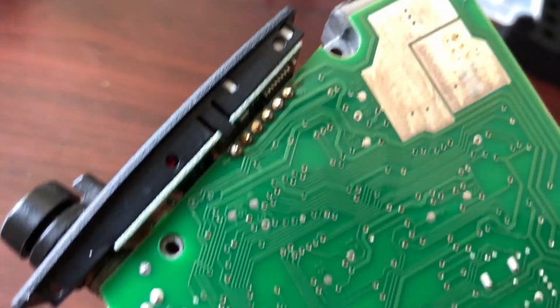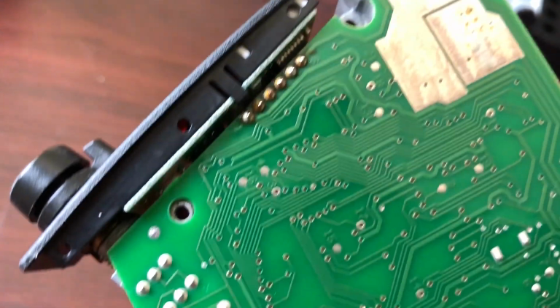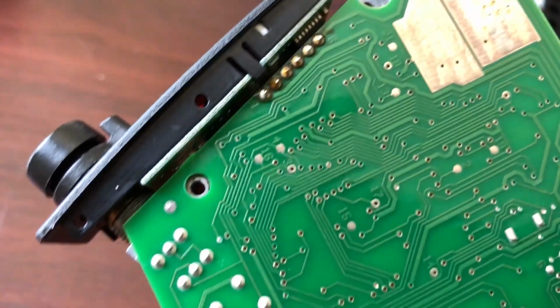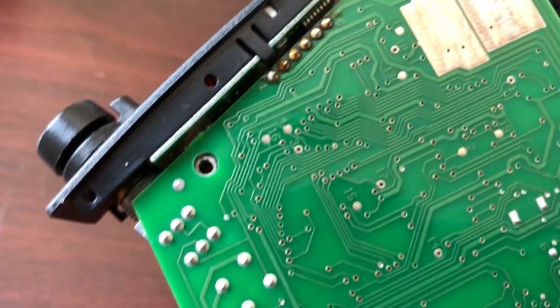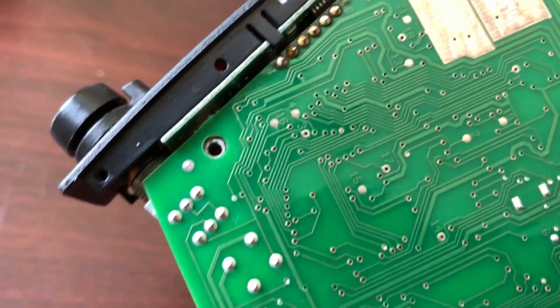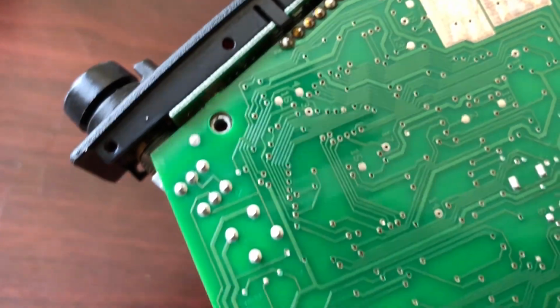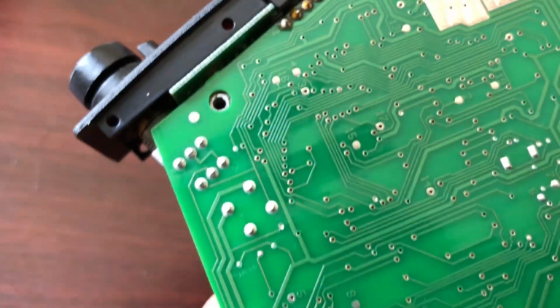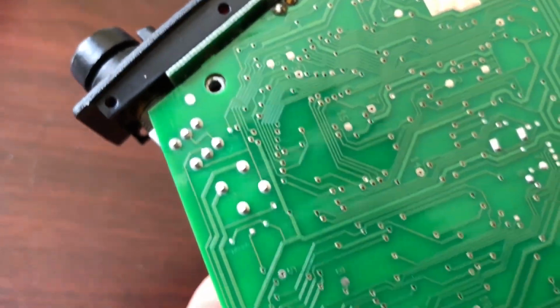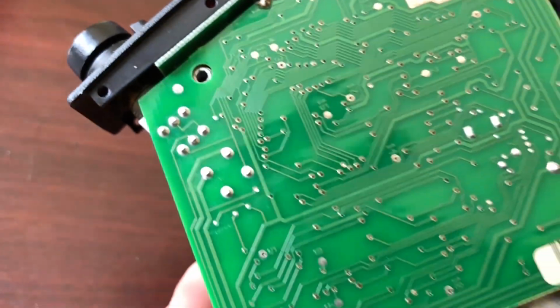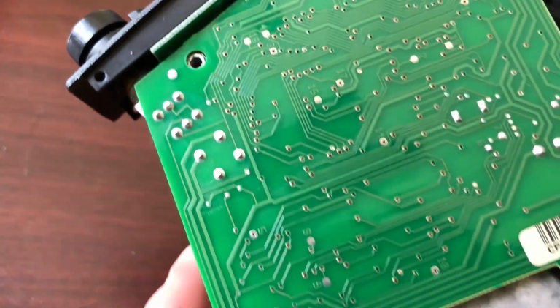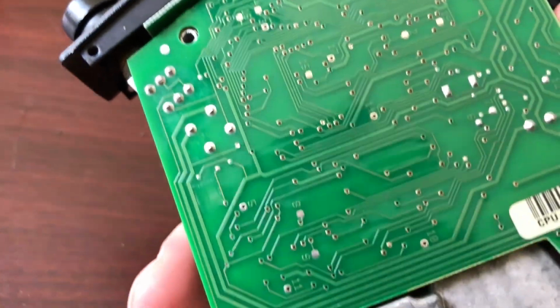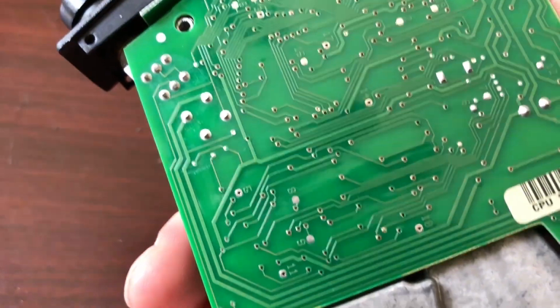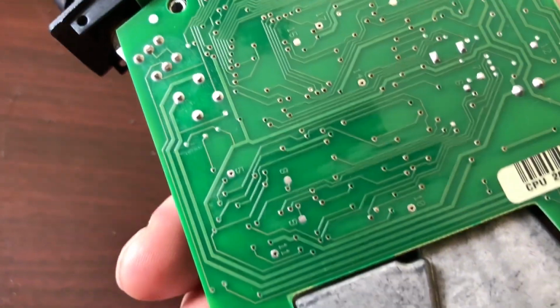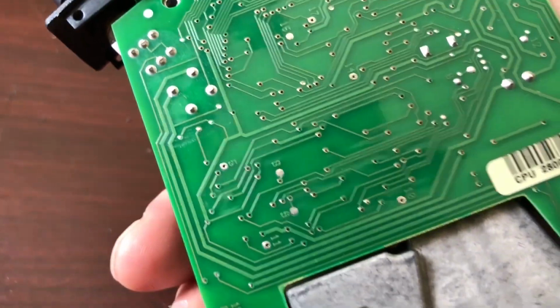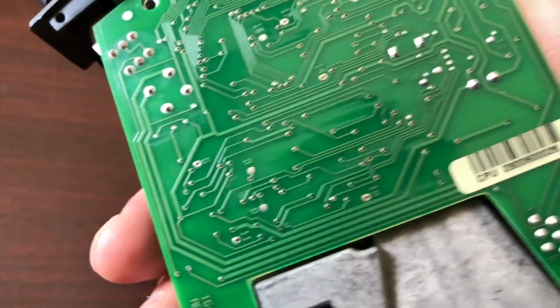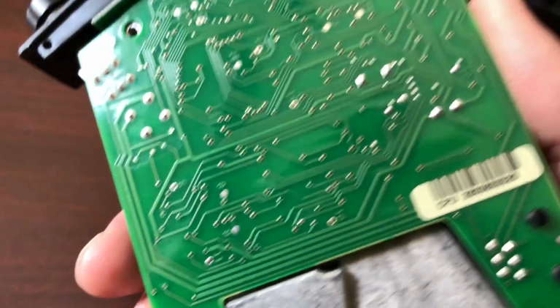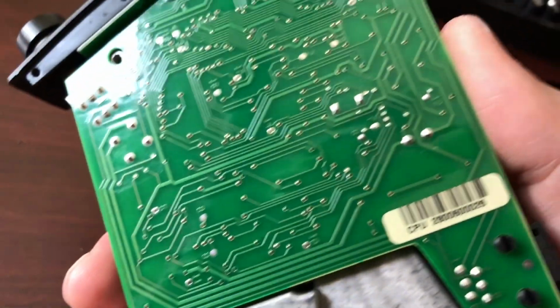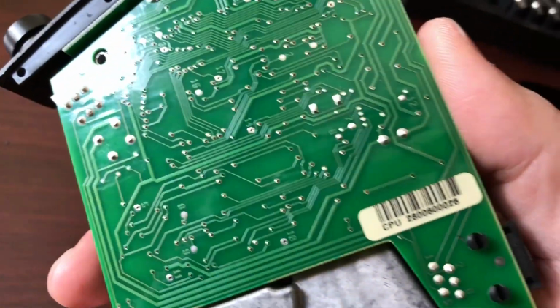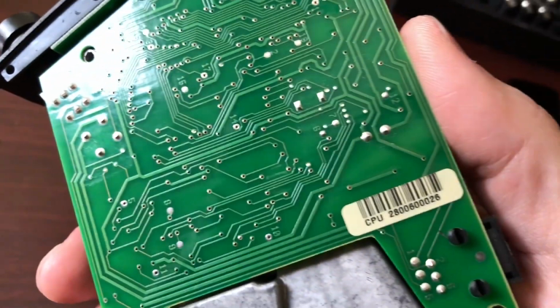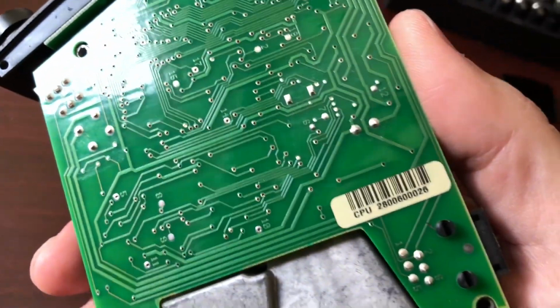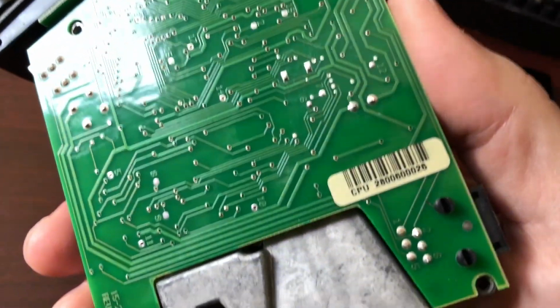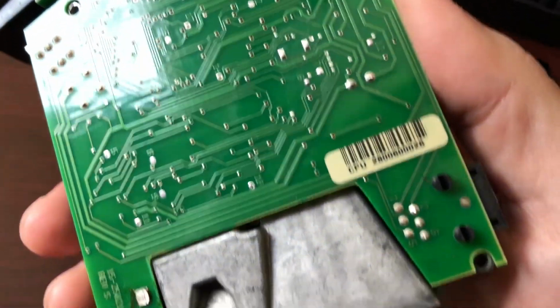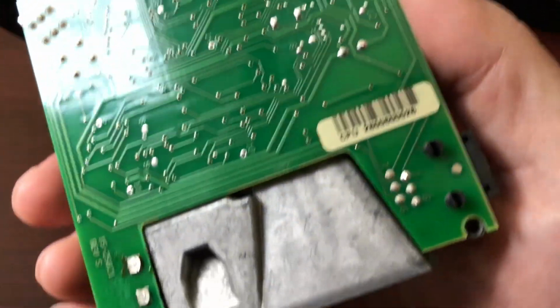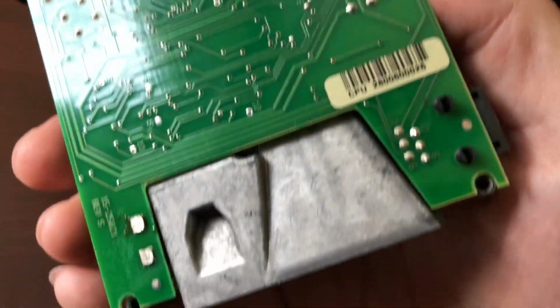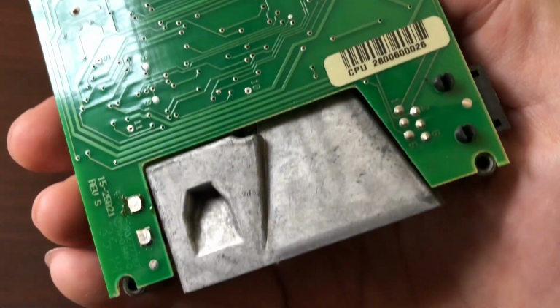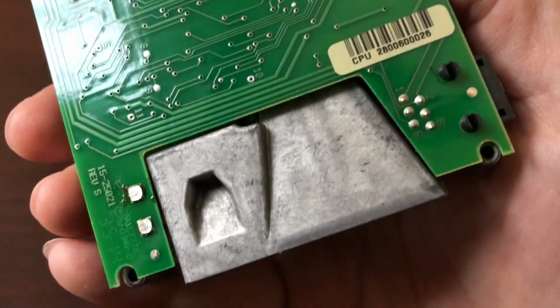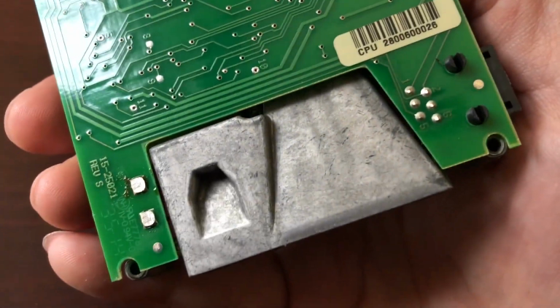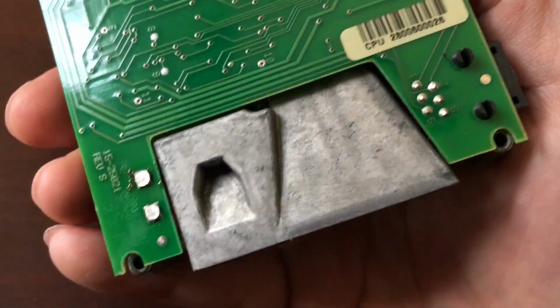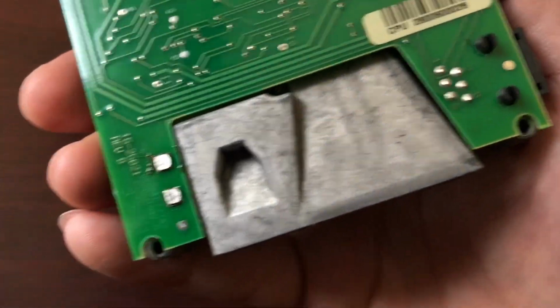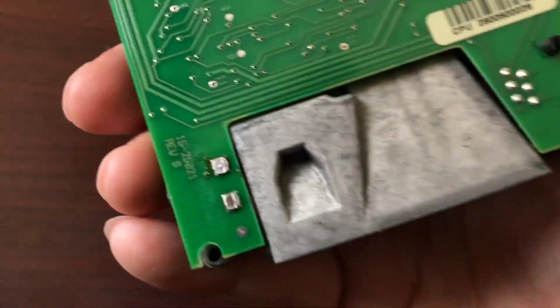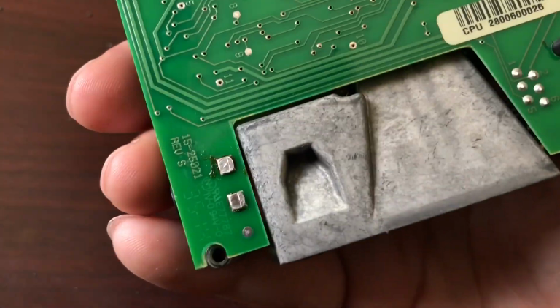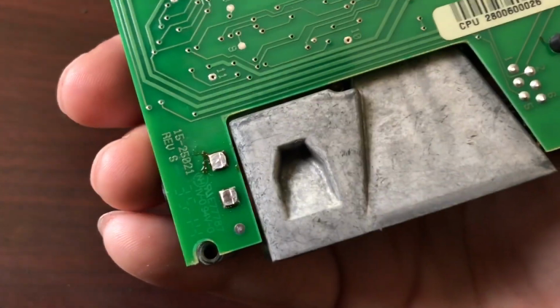I'm looking for bad solder joints or things that have maybe failed over time, but I'm not seeing it right off hand.